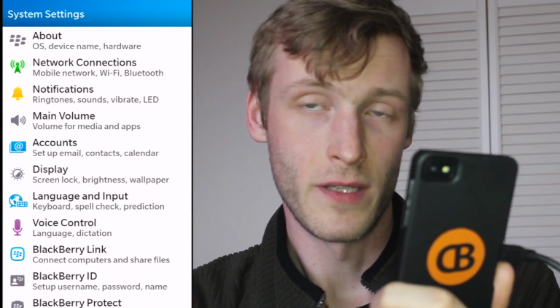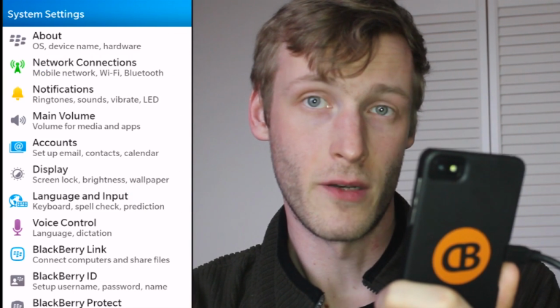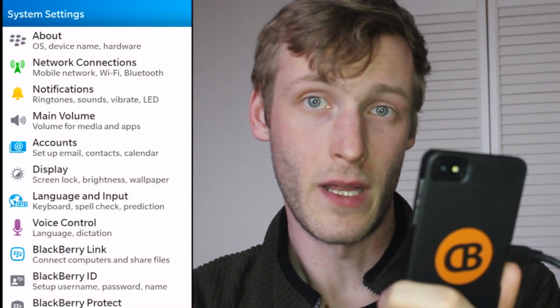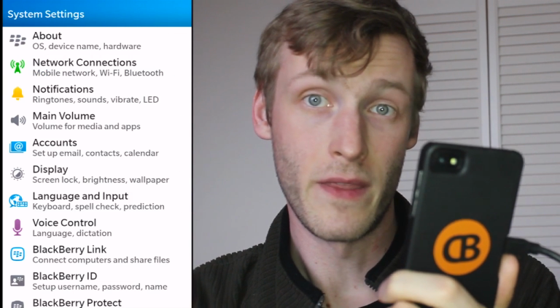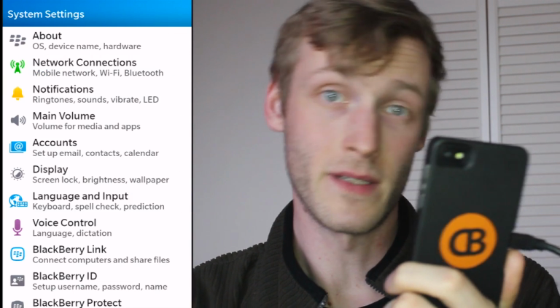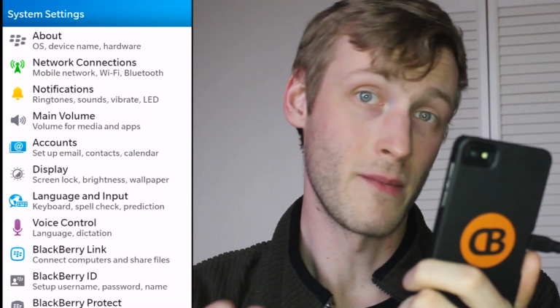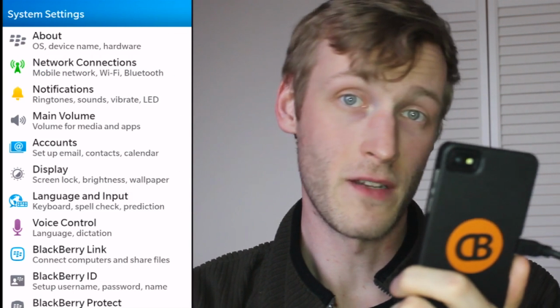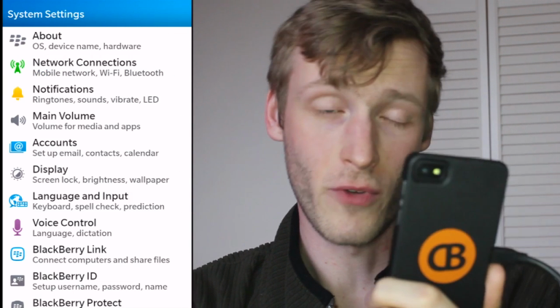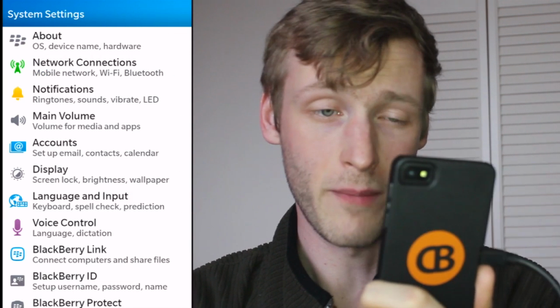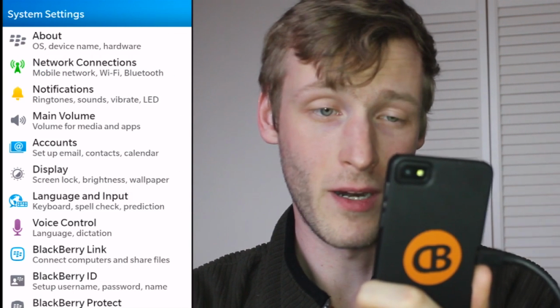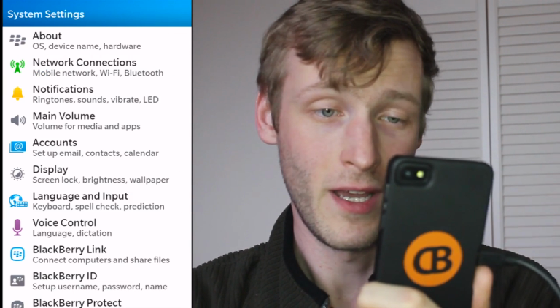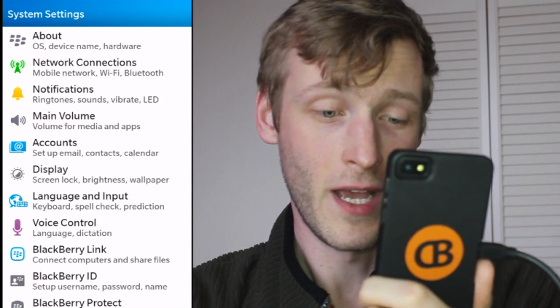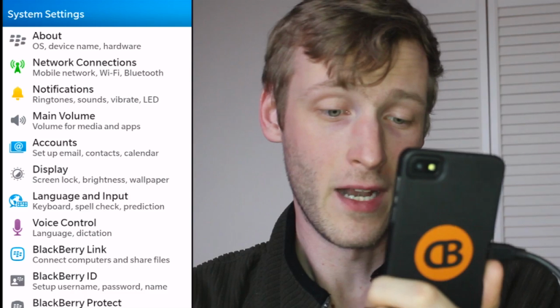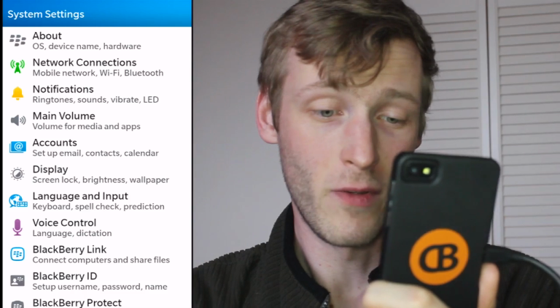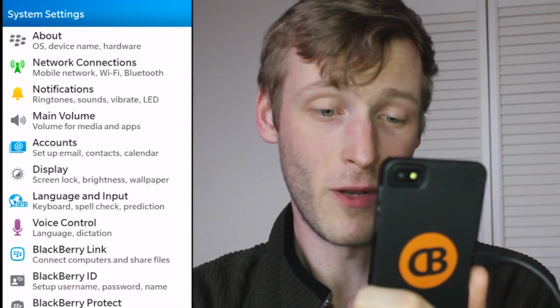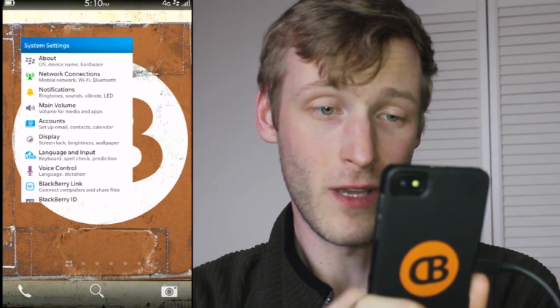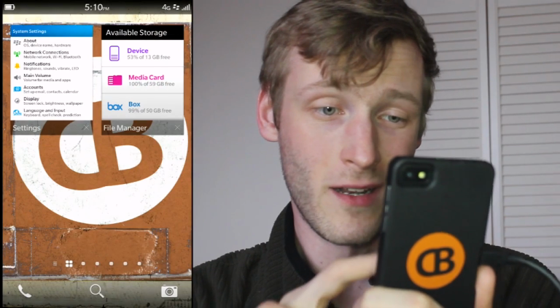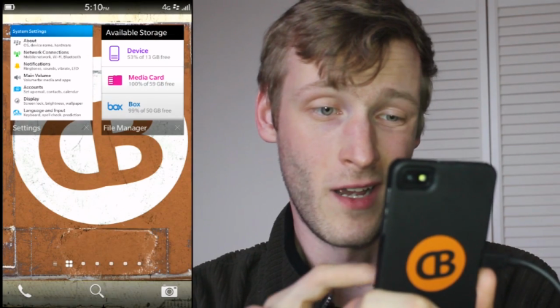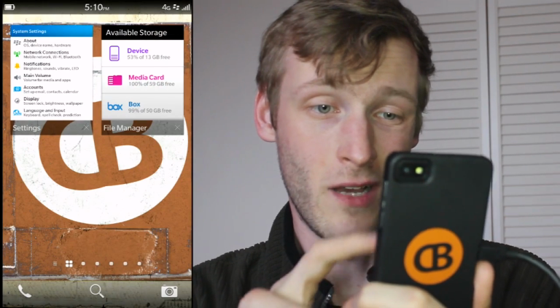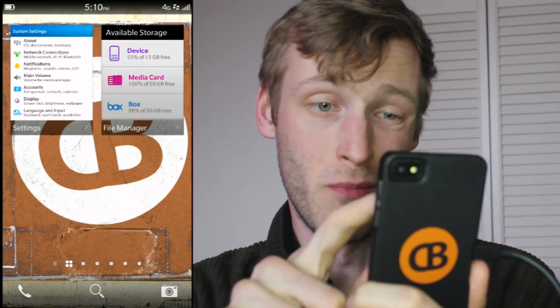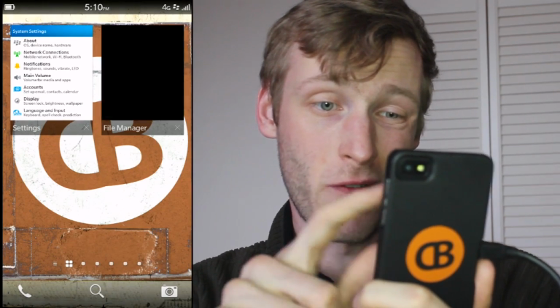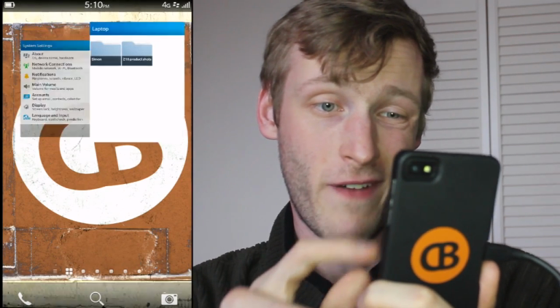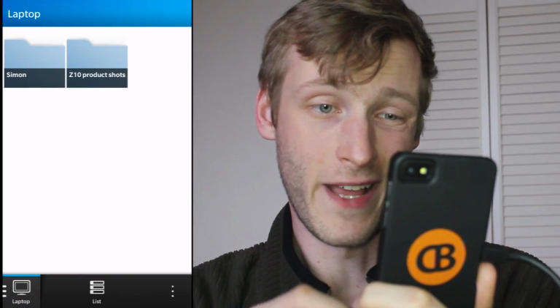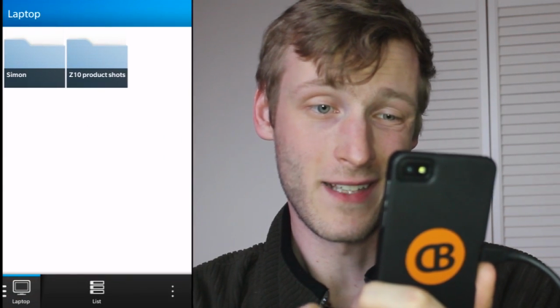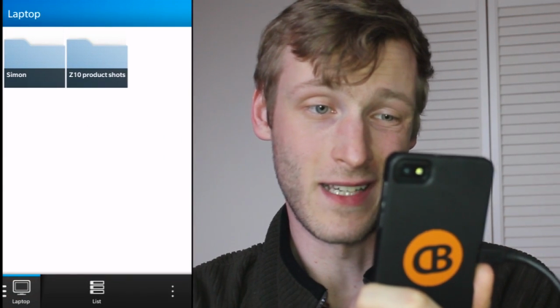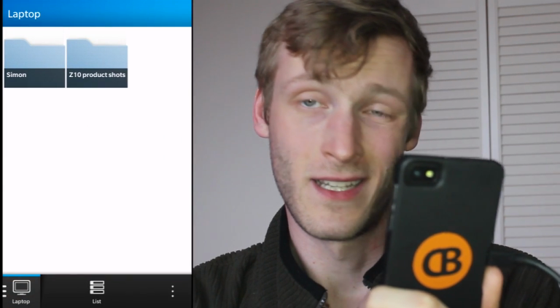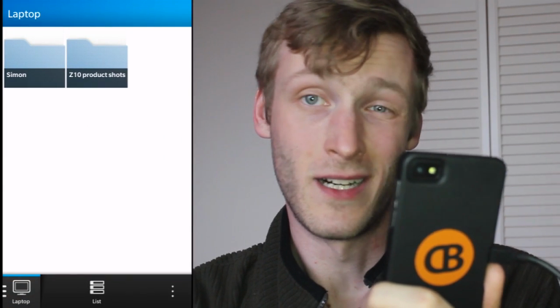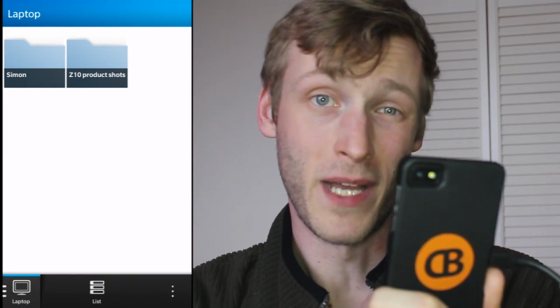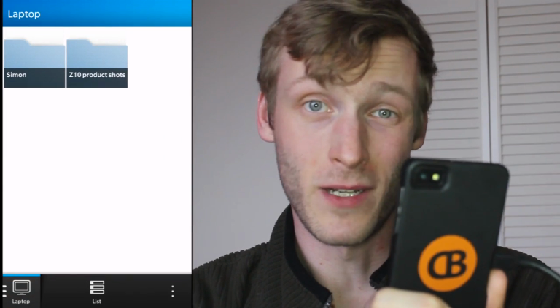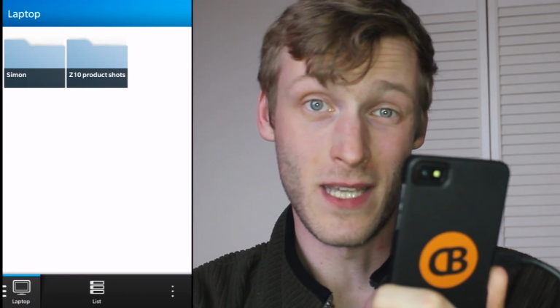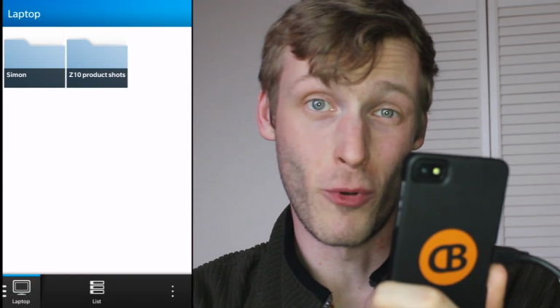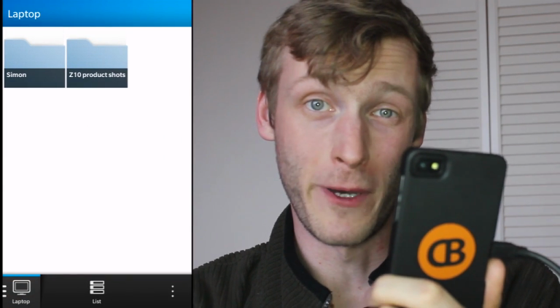This is Simon Sage from CrackBerry, and we've been looking at remote file access on BlackBerry 10.1.